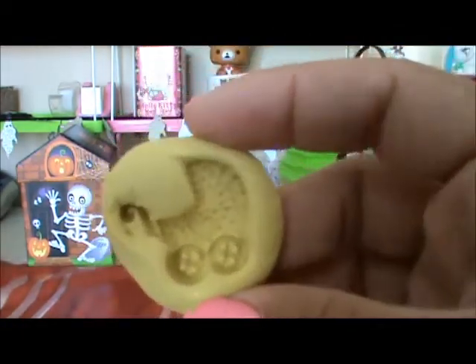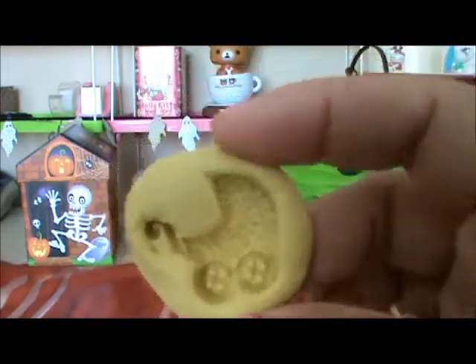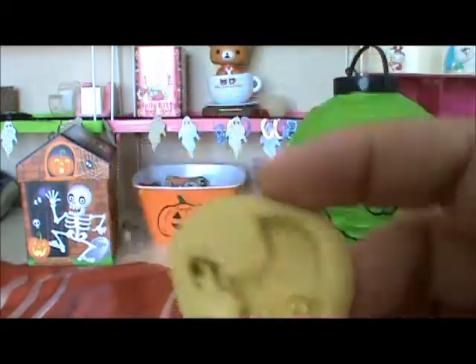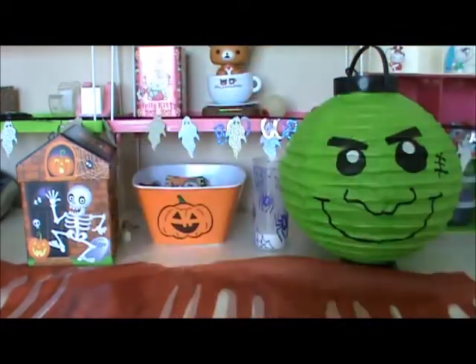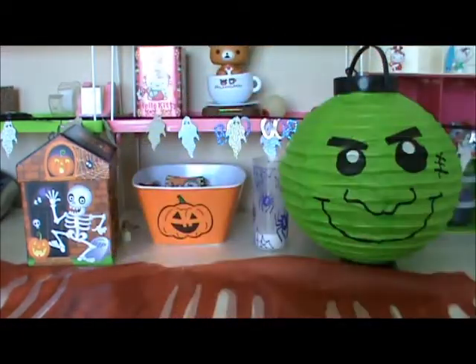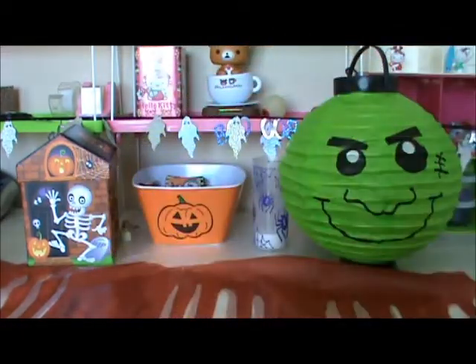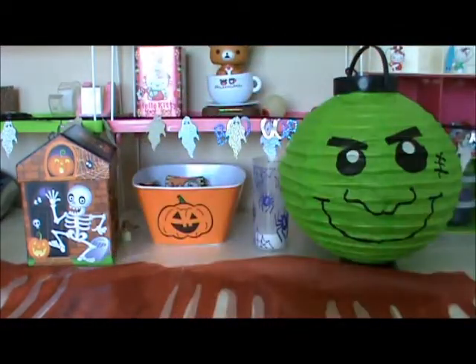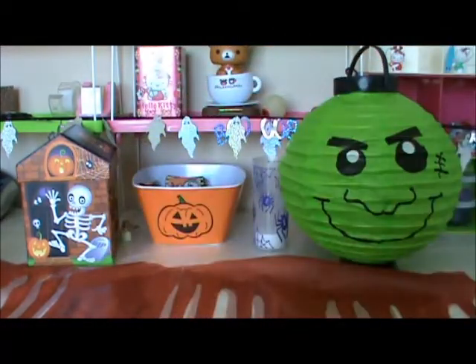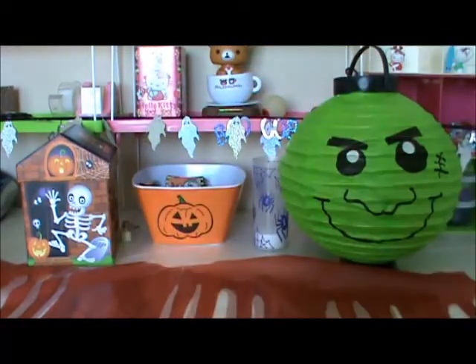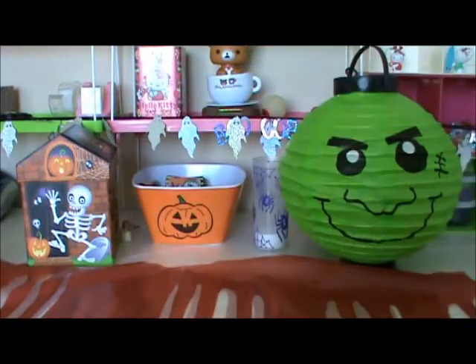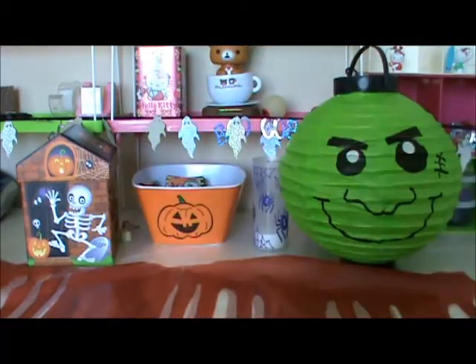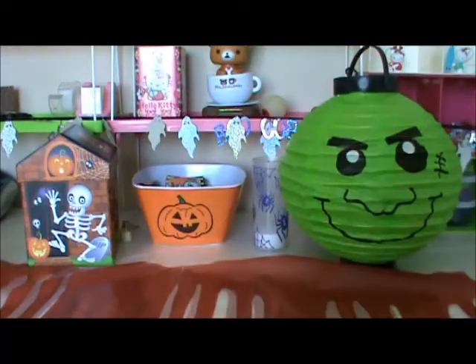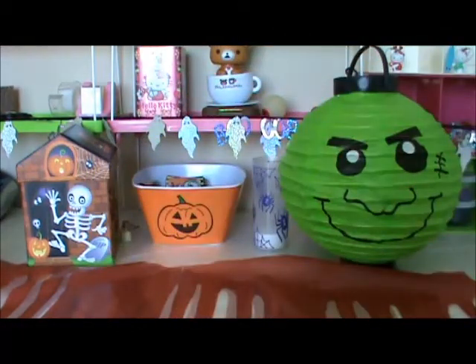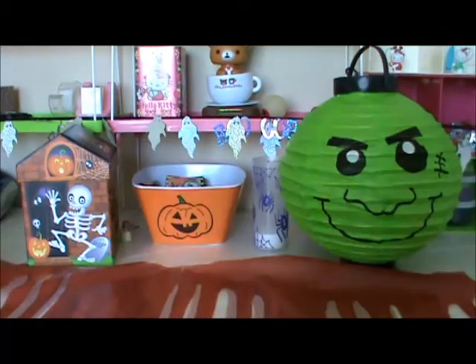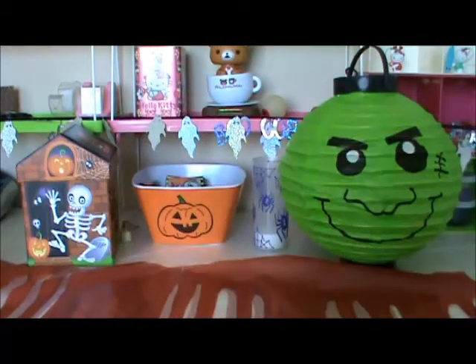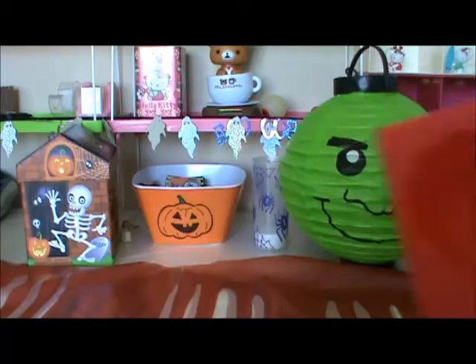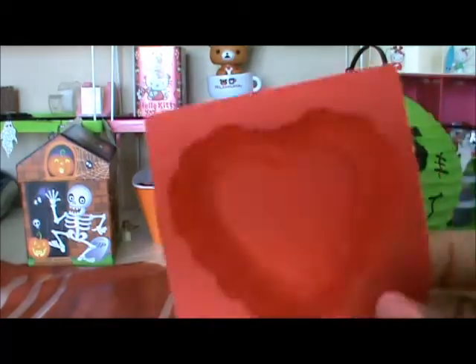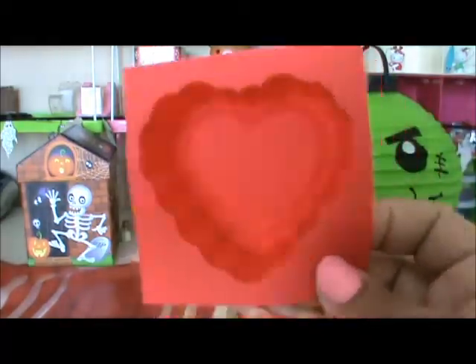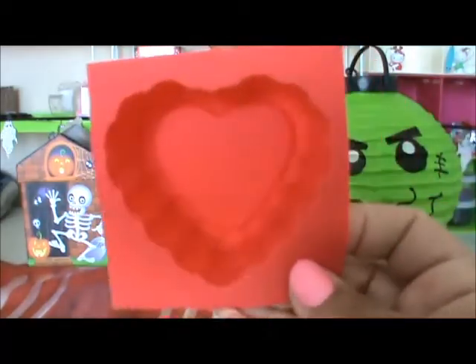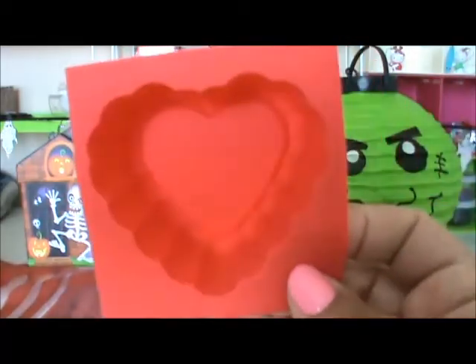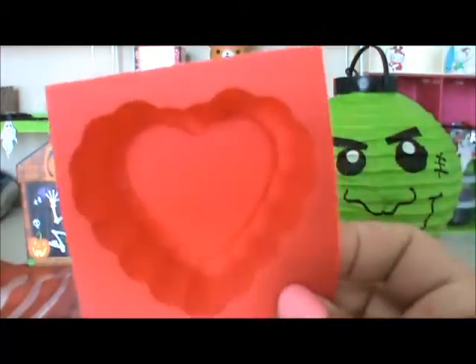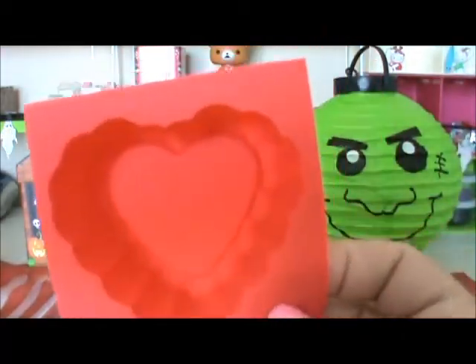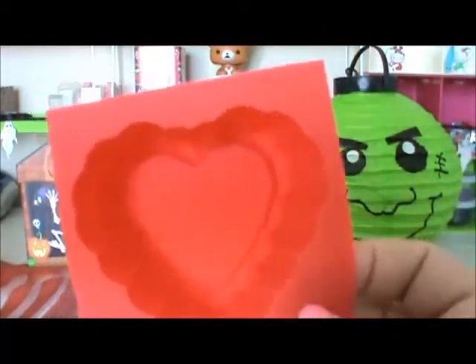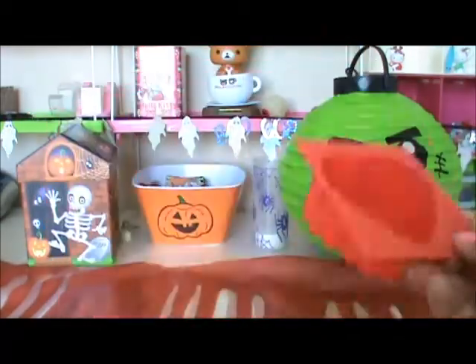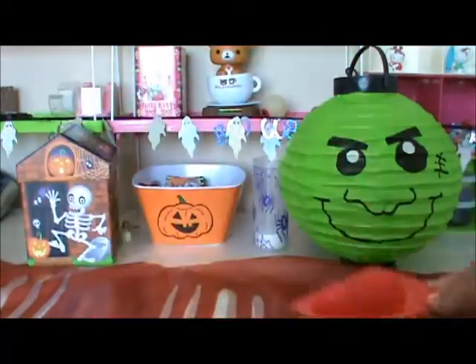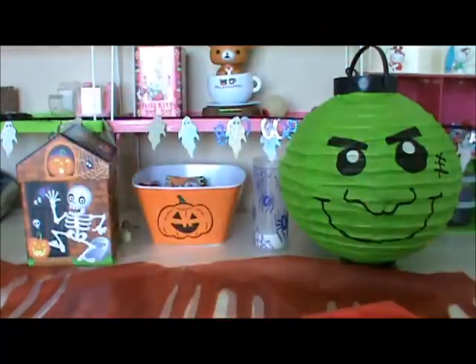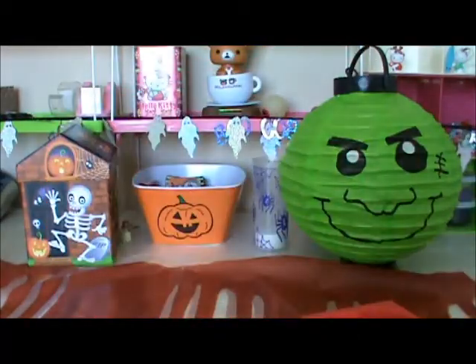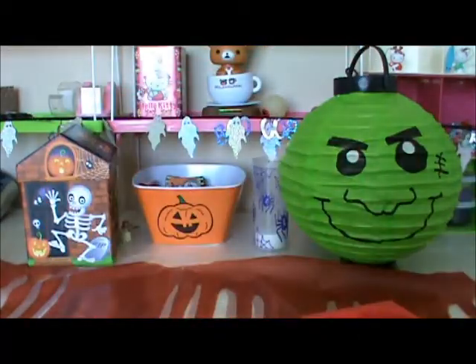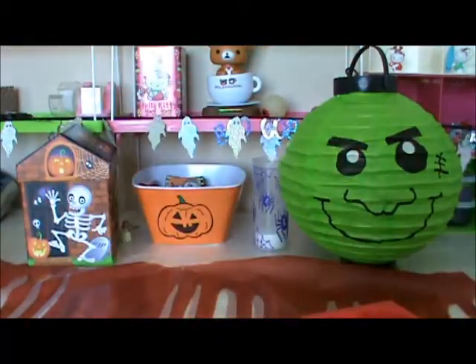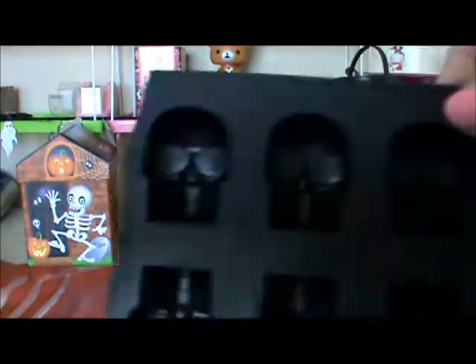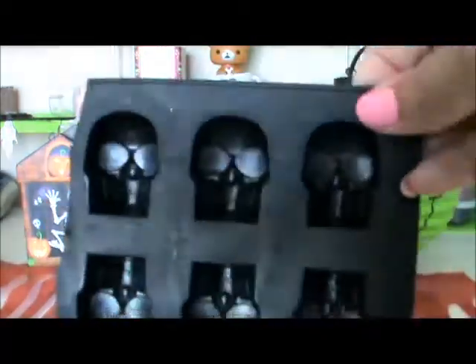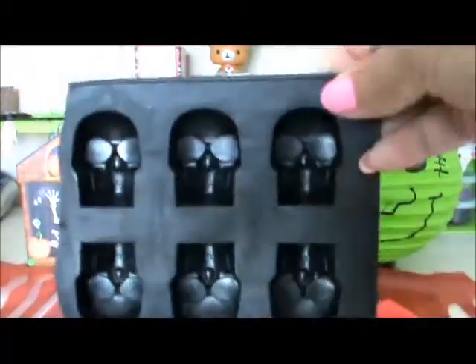Super cute. And this baby car — that's $2 still. This one is for $2 still. And these skeletons.